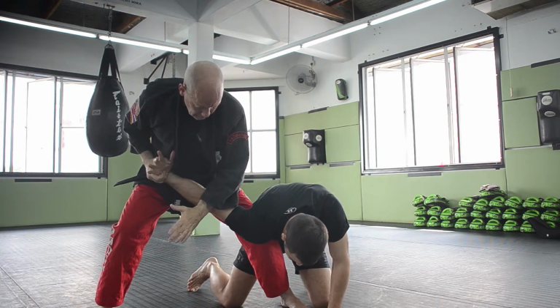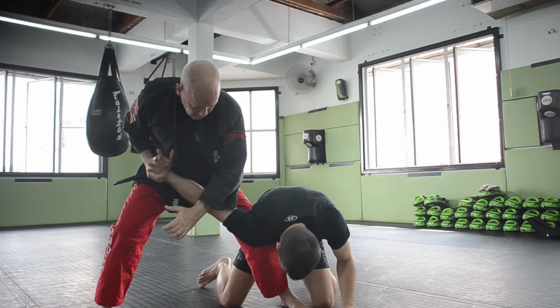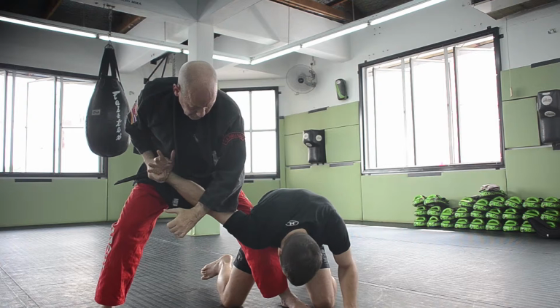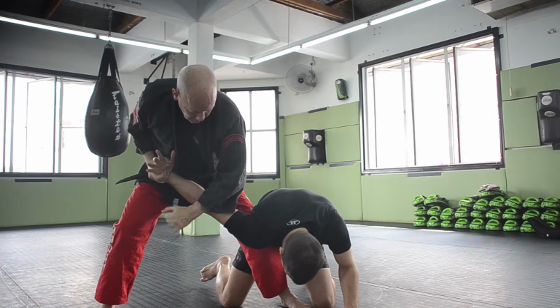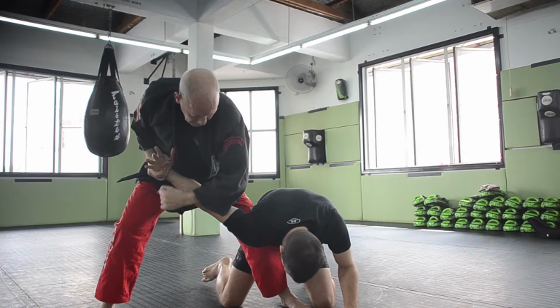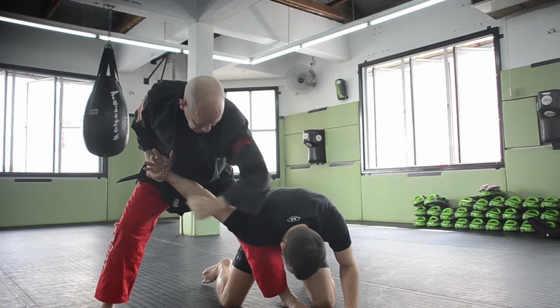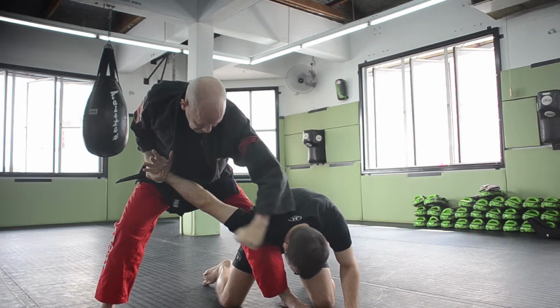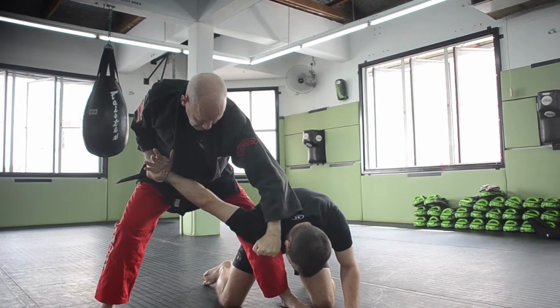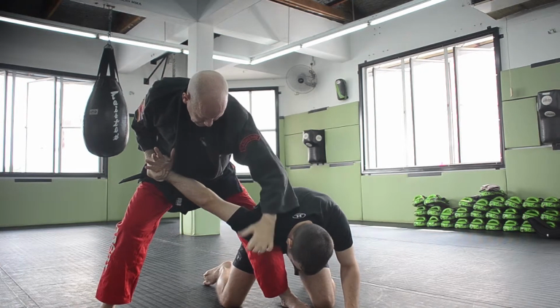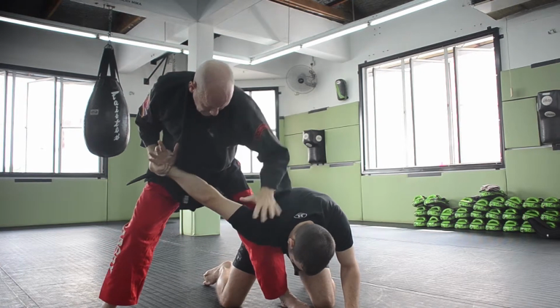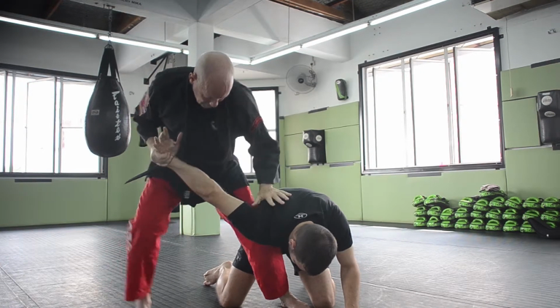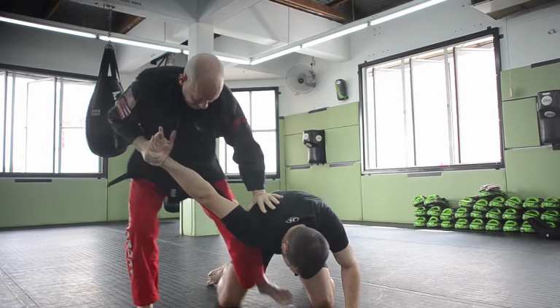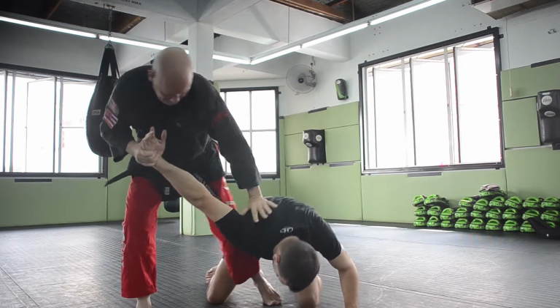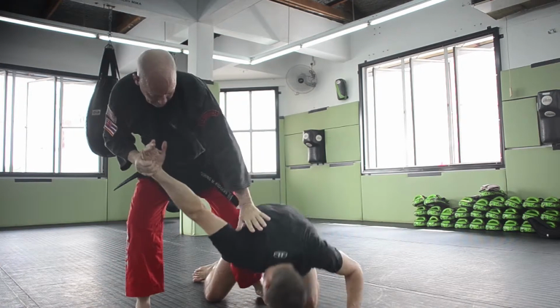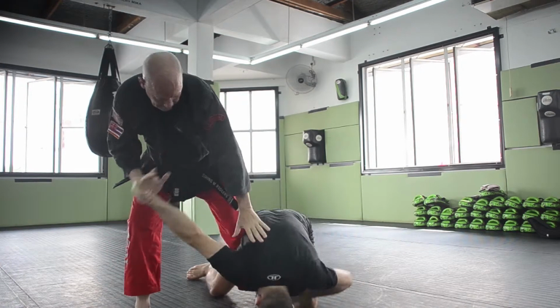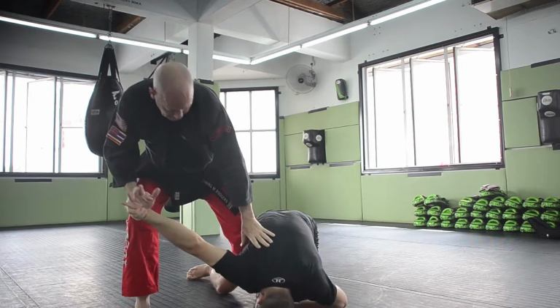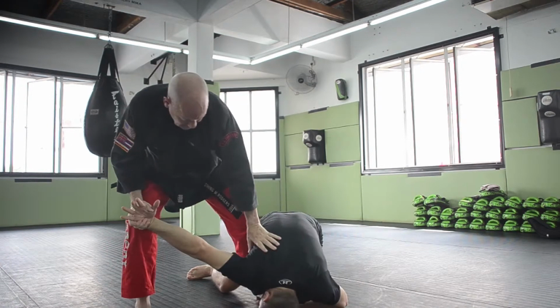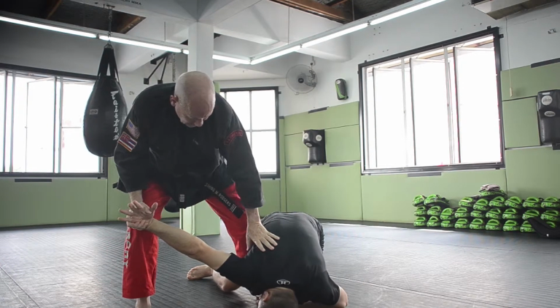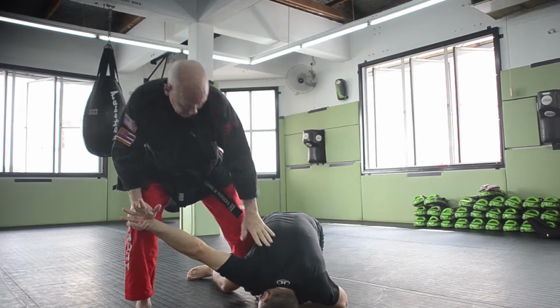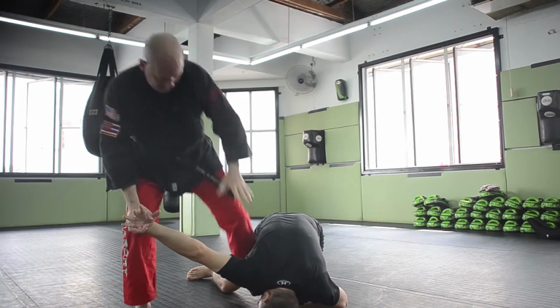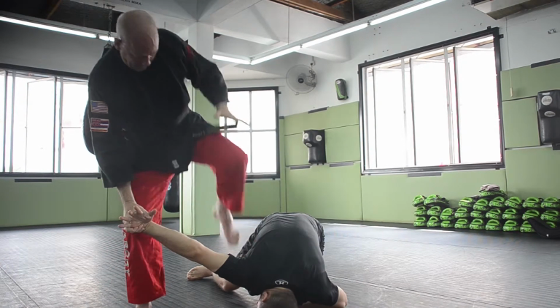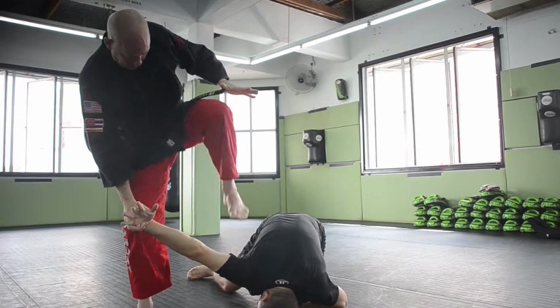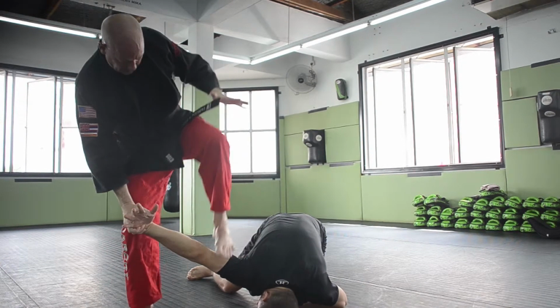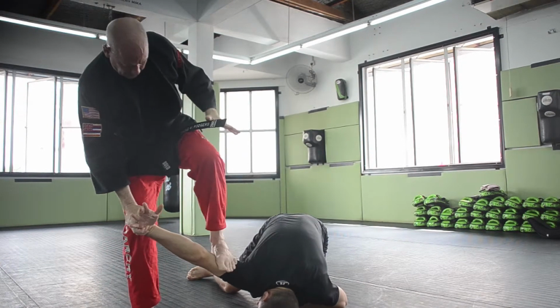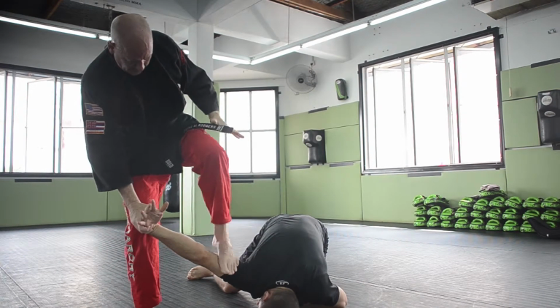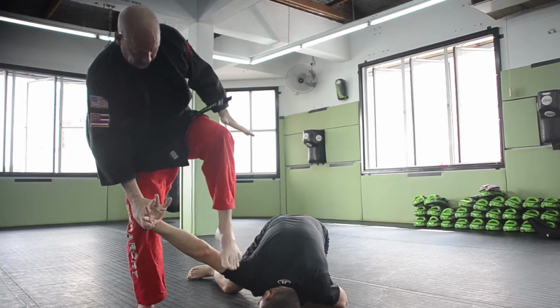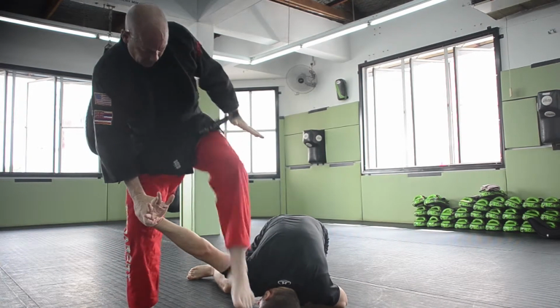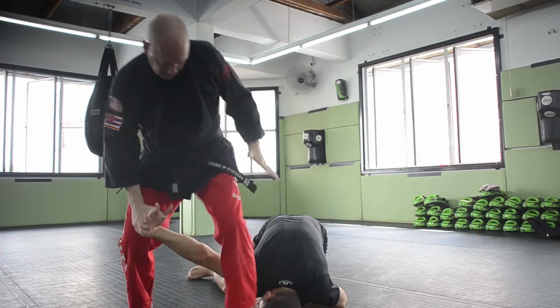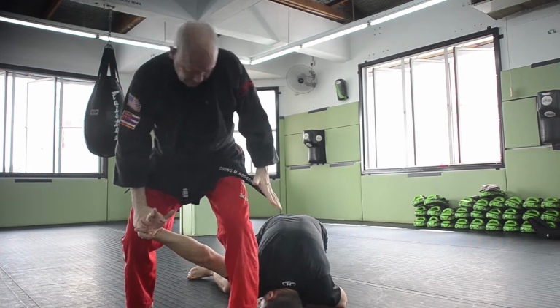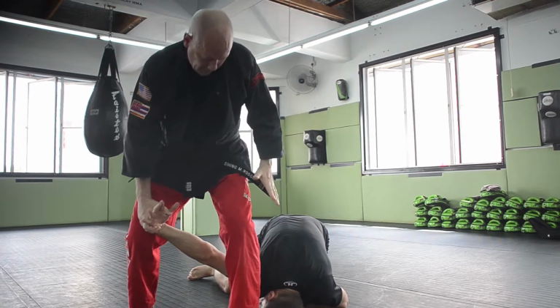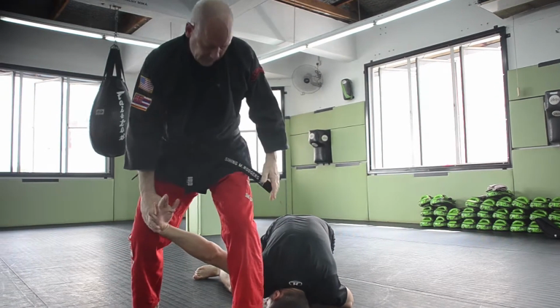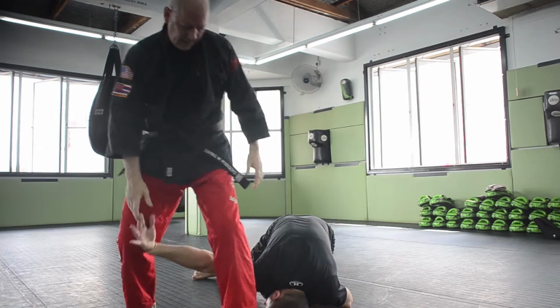Control his wrist, strike here, take out his leg, break his arm, or step on his head.